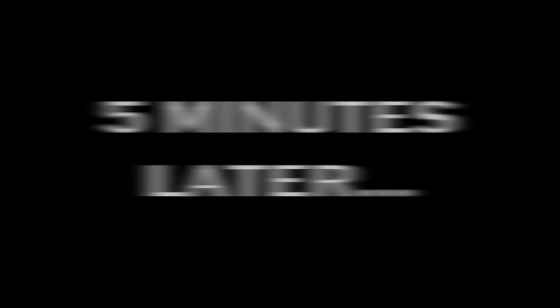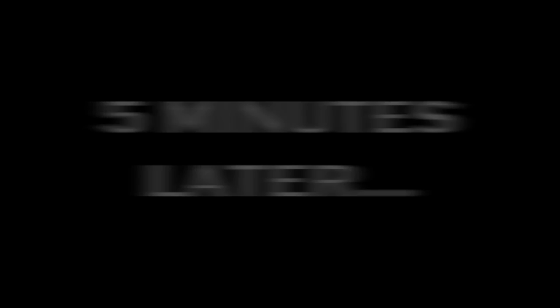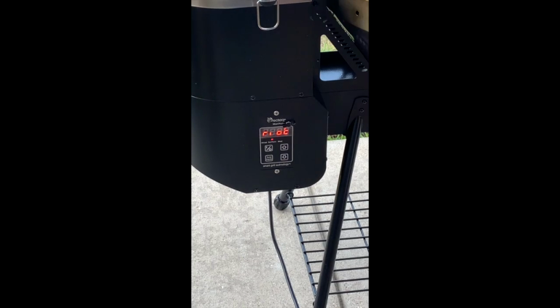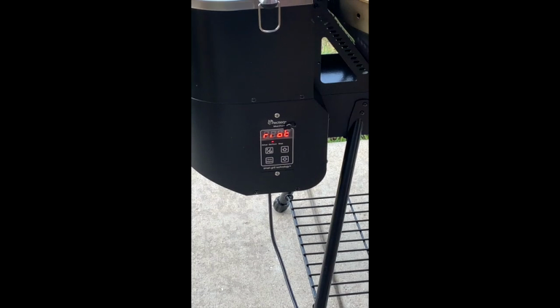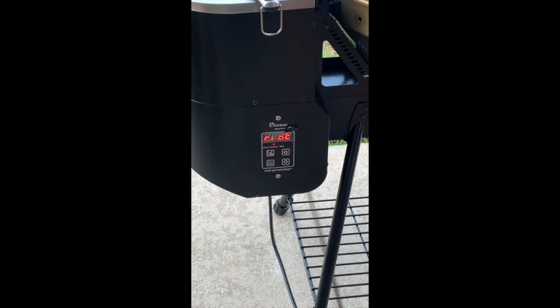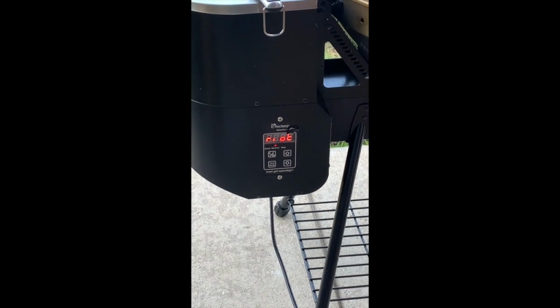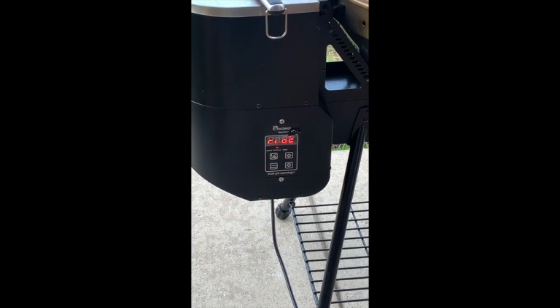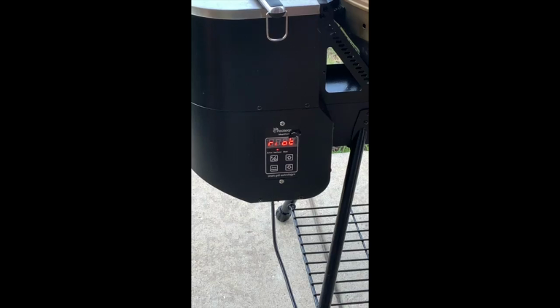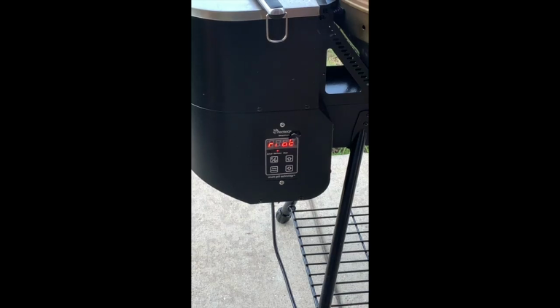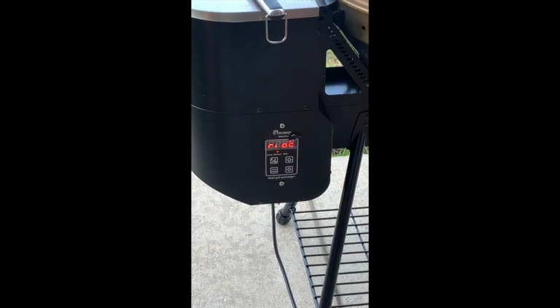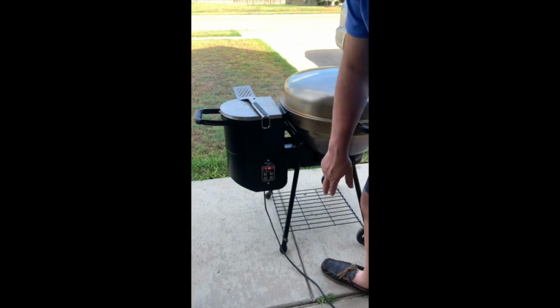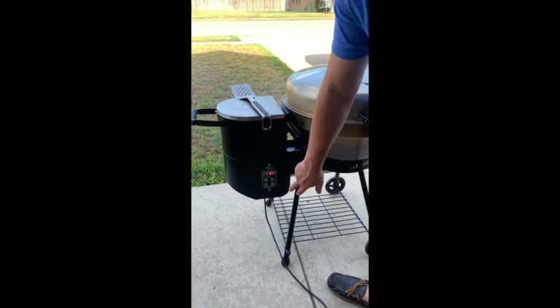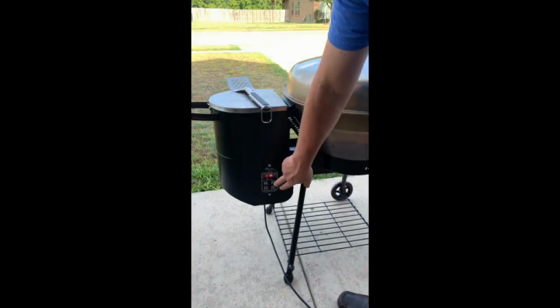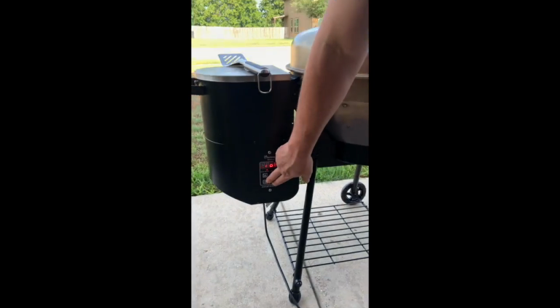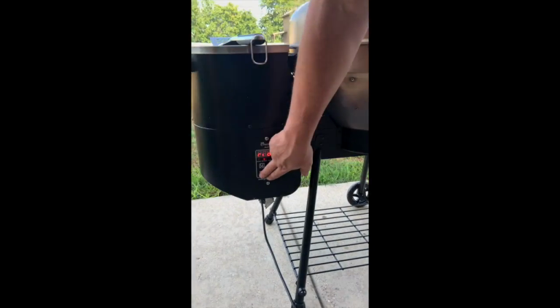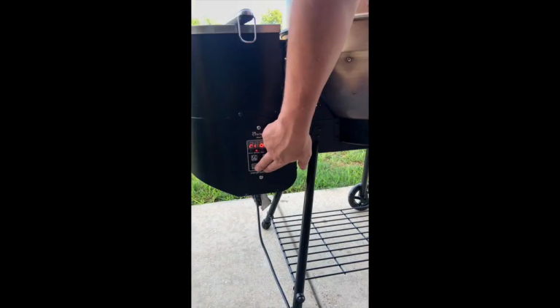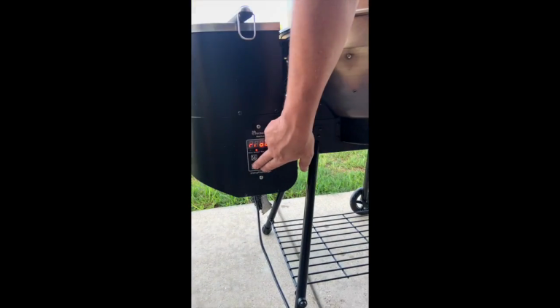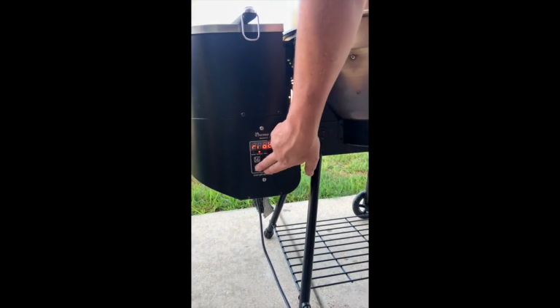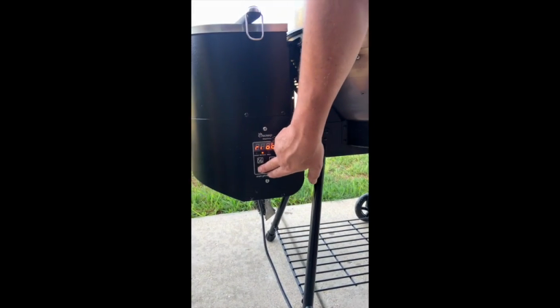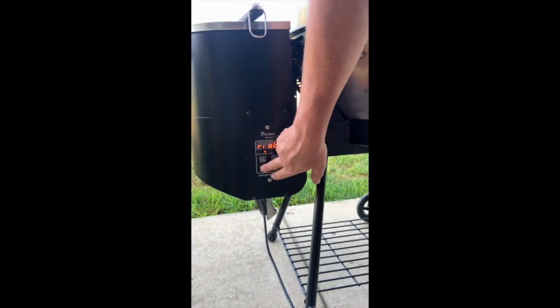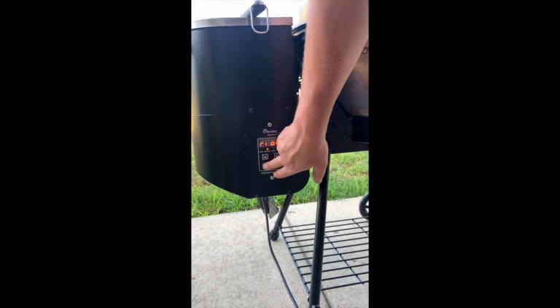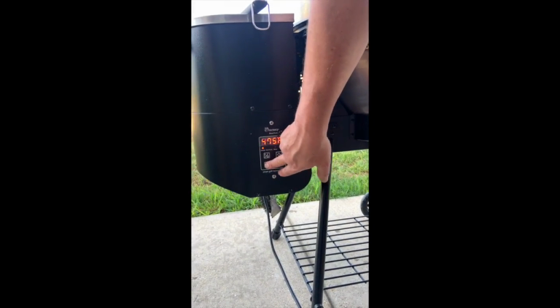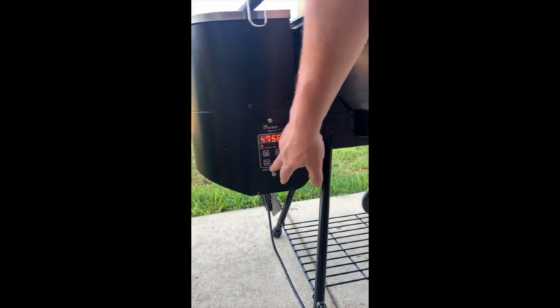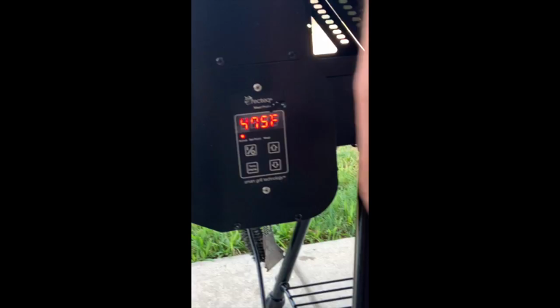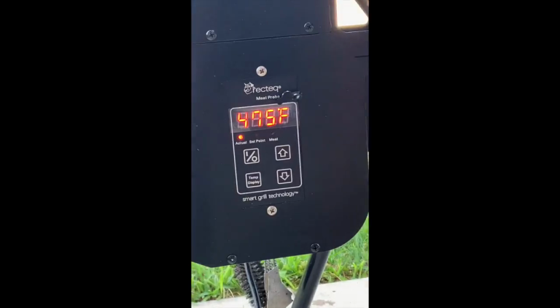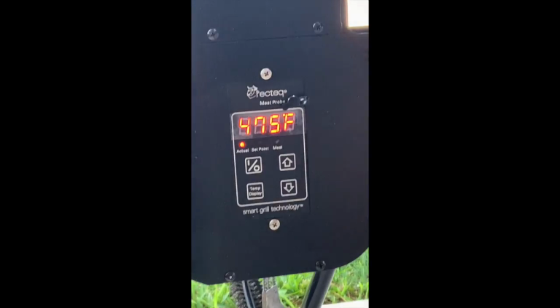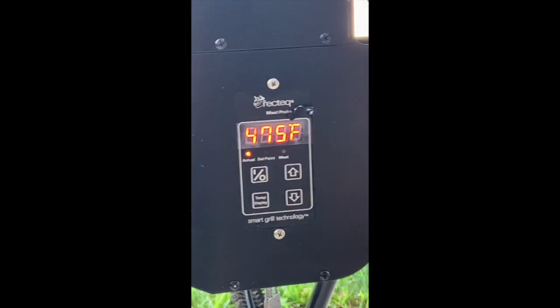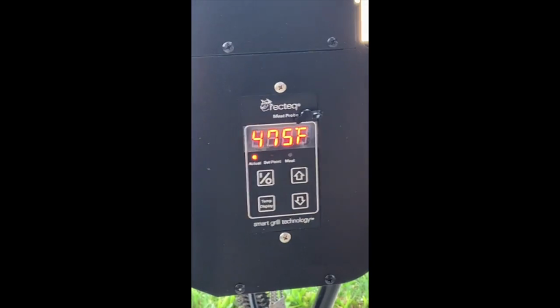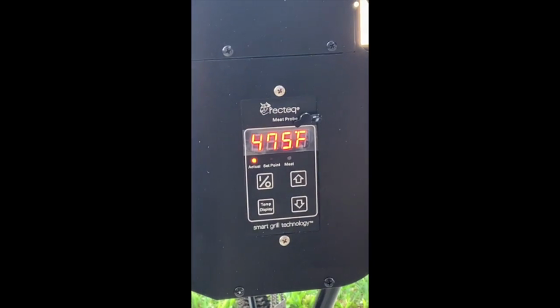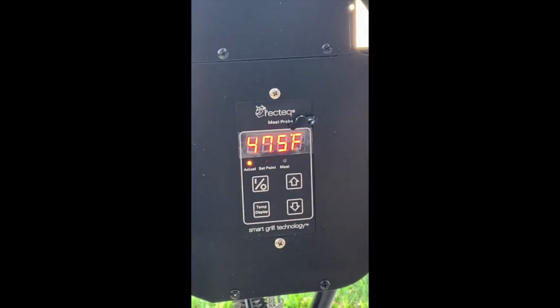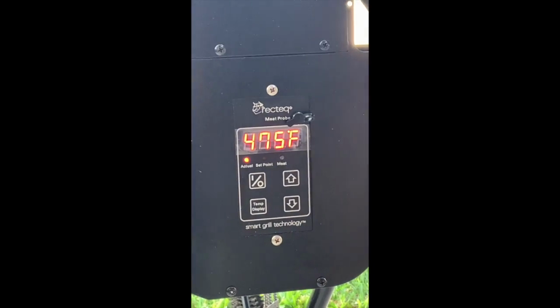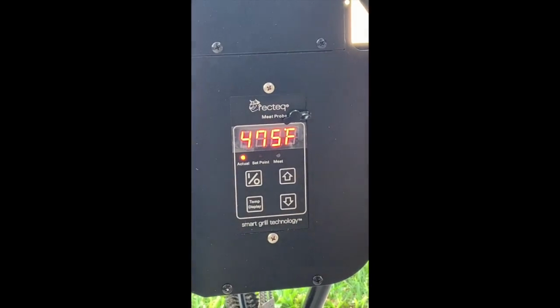I'm going to go to riot mode instead. Right now it's currently at 475 and it'll probably get up over 600 degrees.